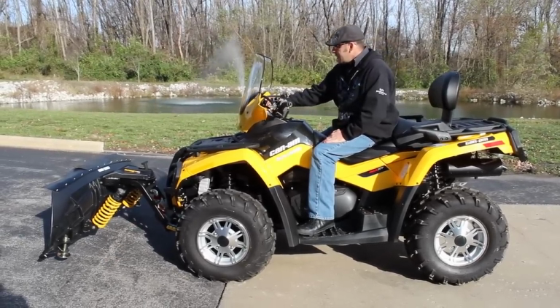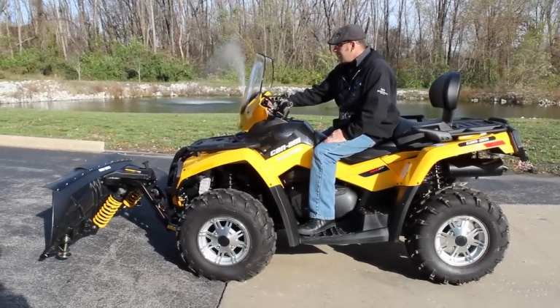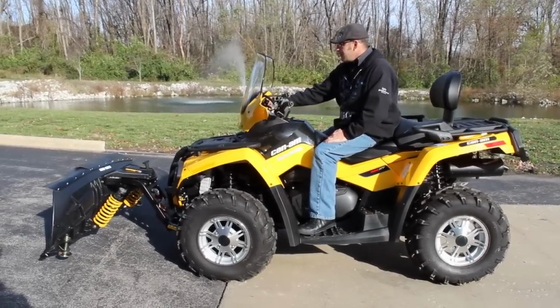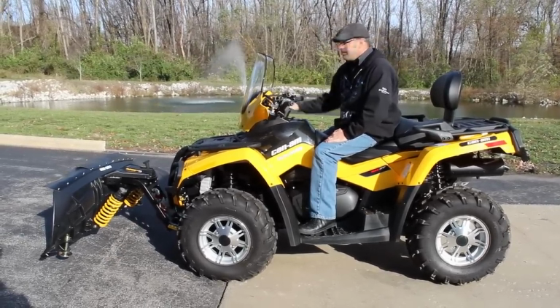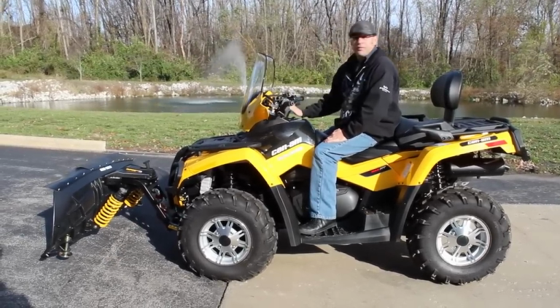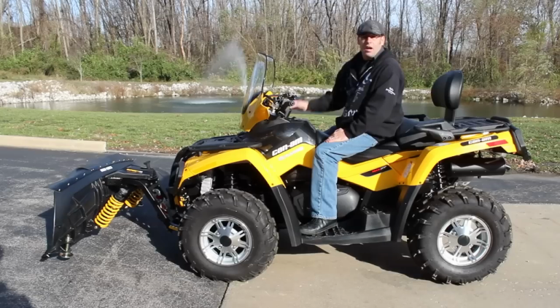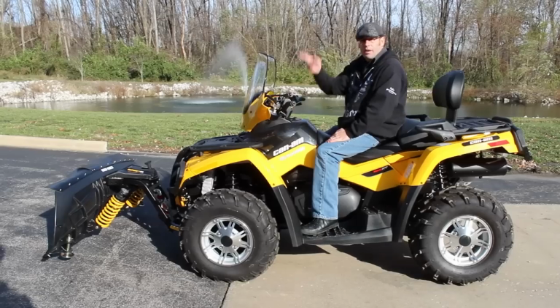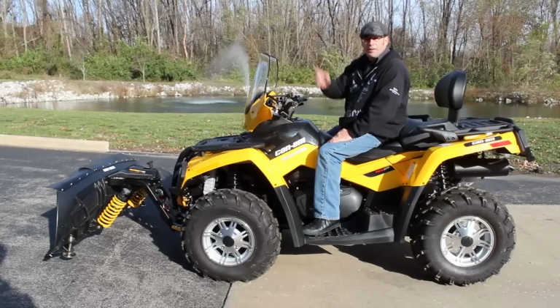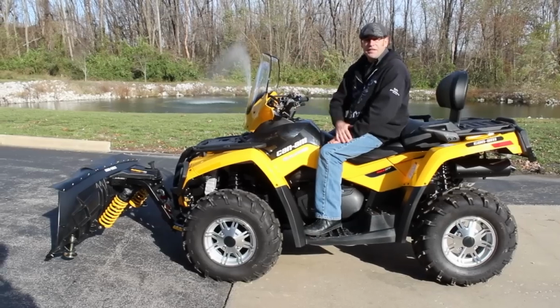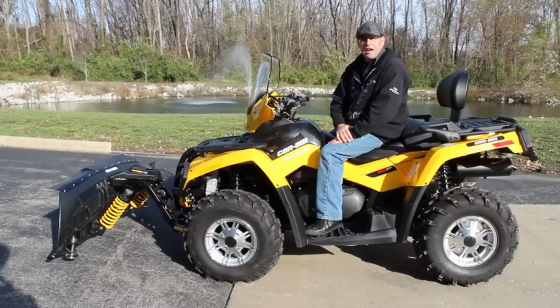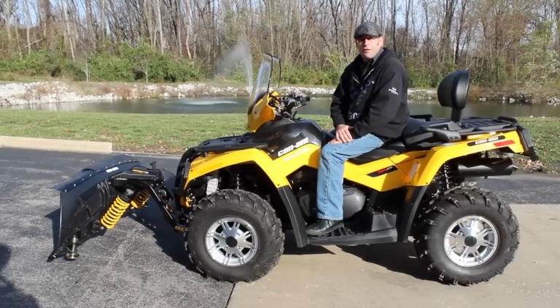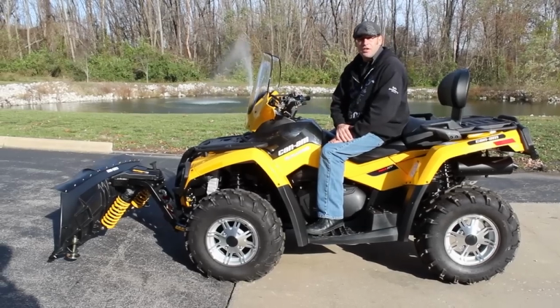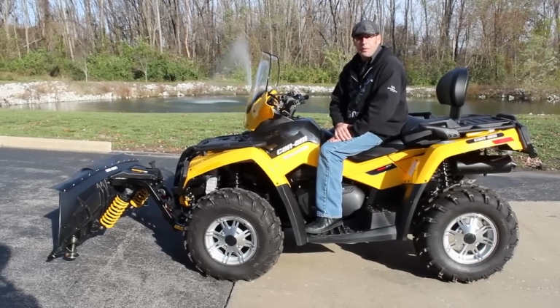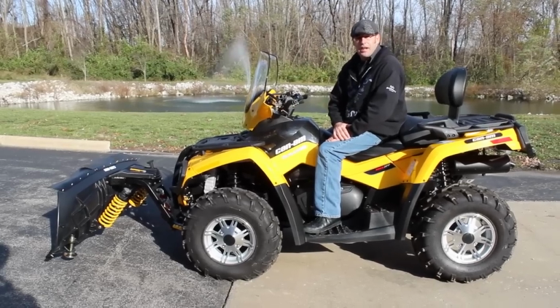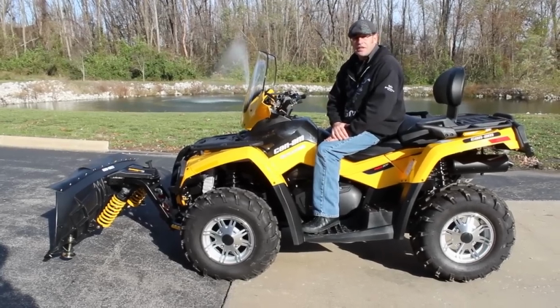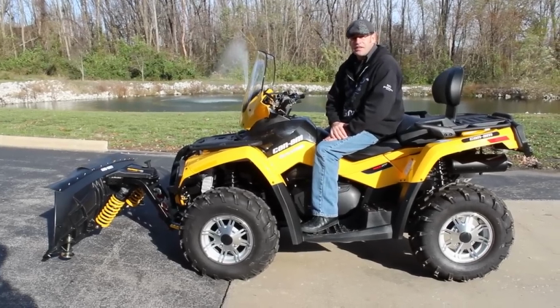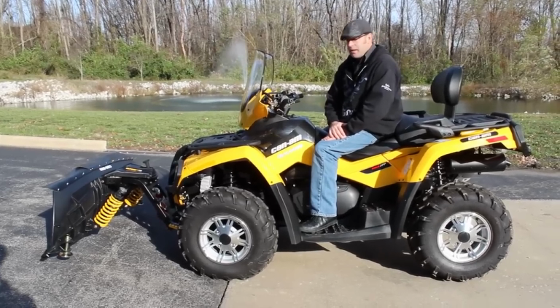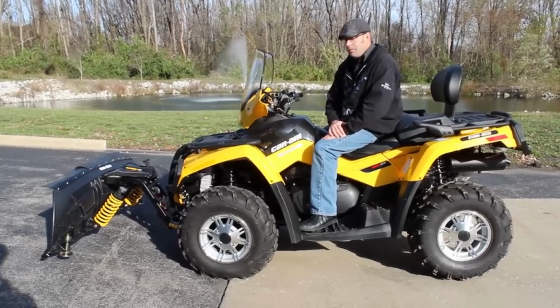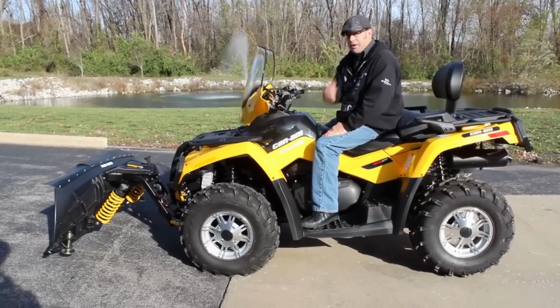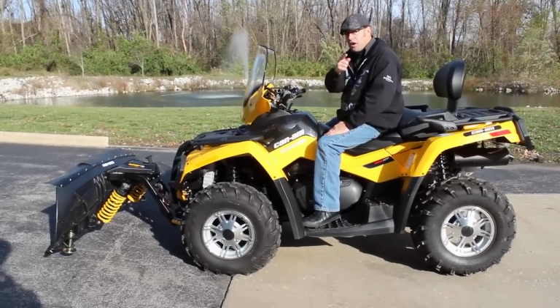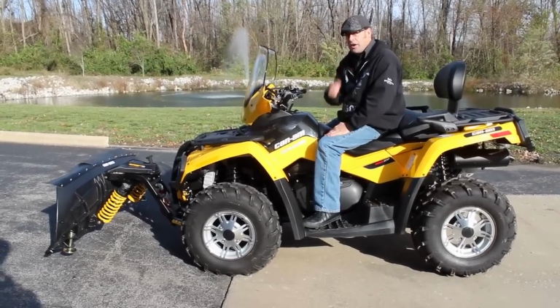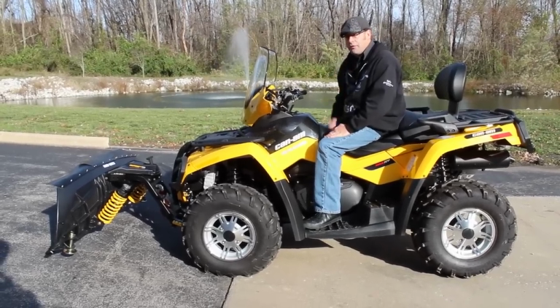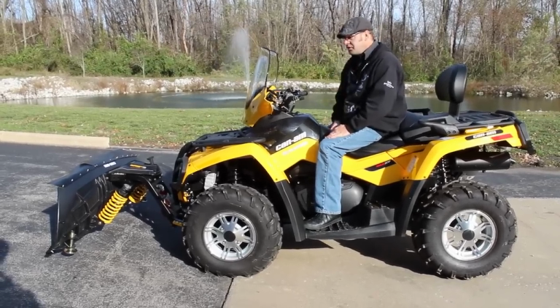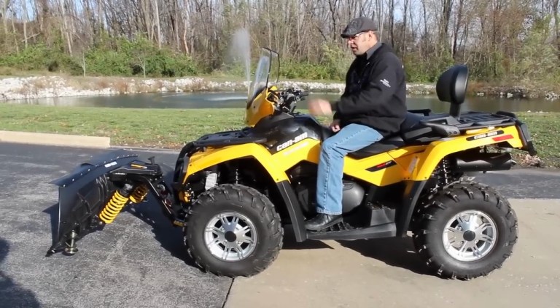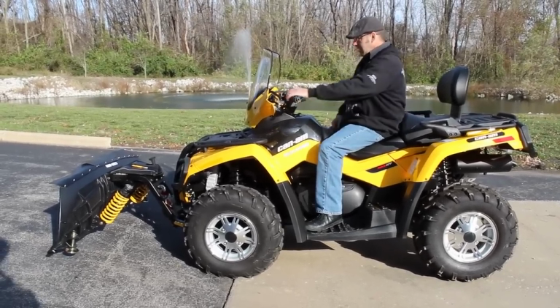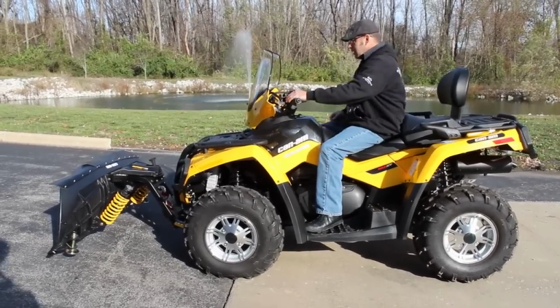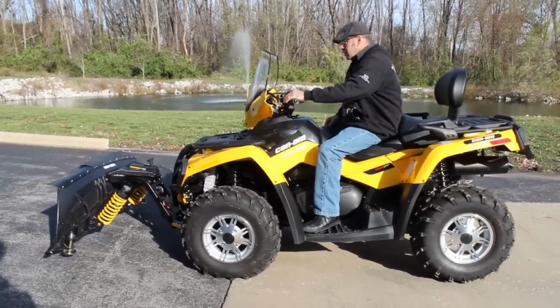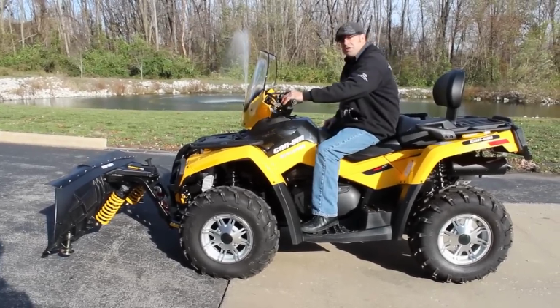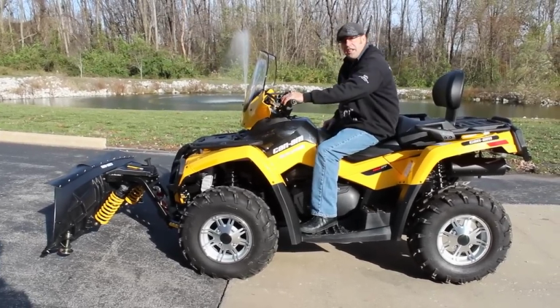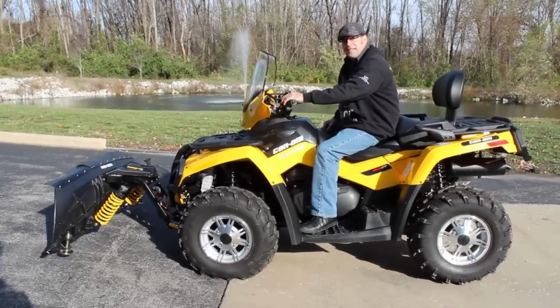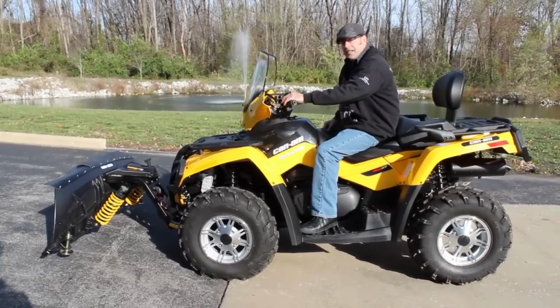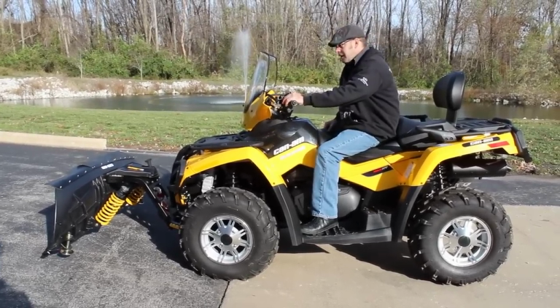I'm going to go put this thing out front so everybody else can see it. Remember, you saw it here first — we'll see you guys out there.